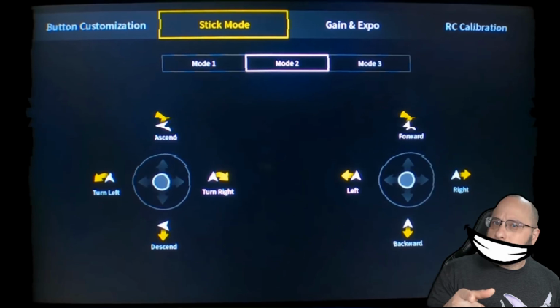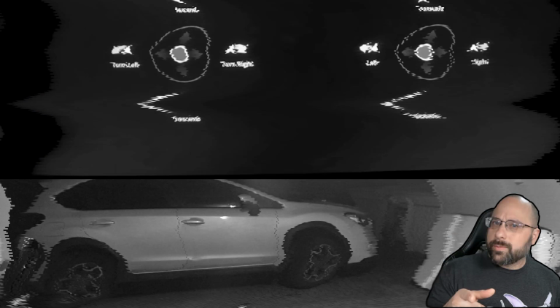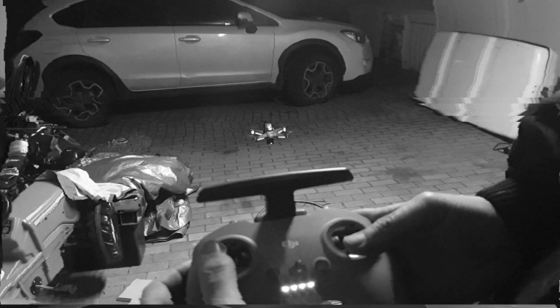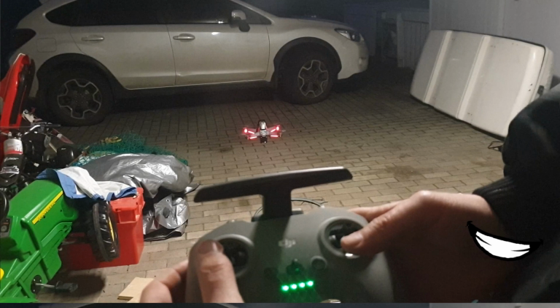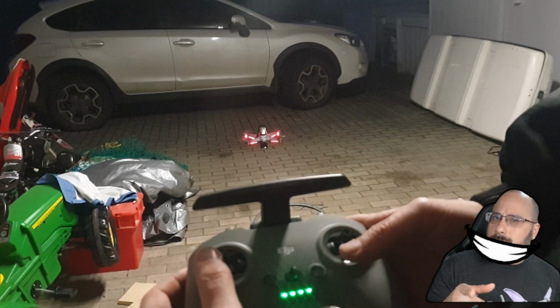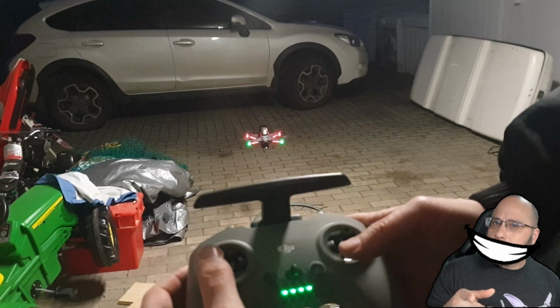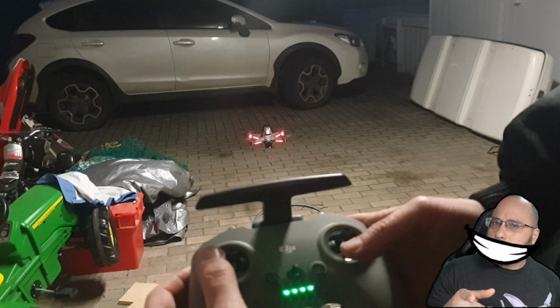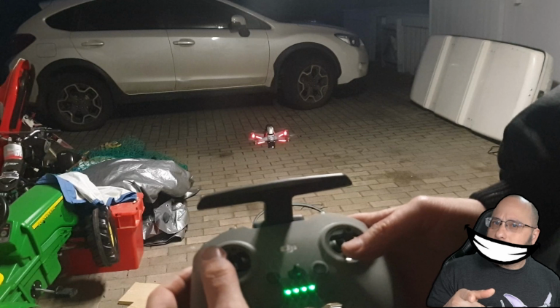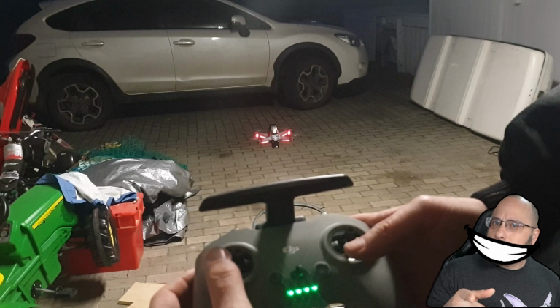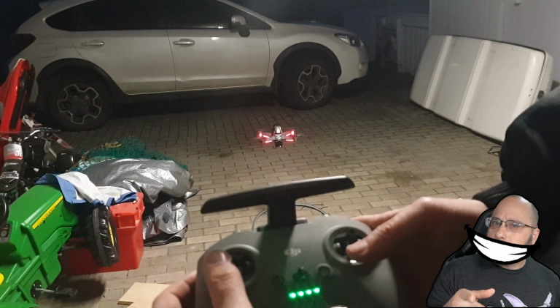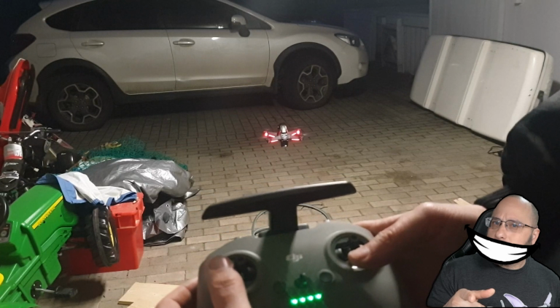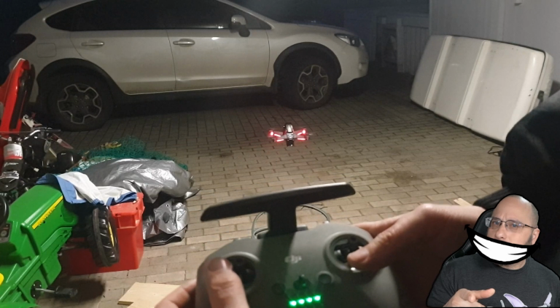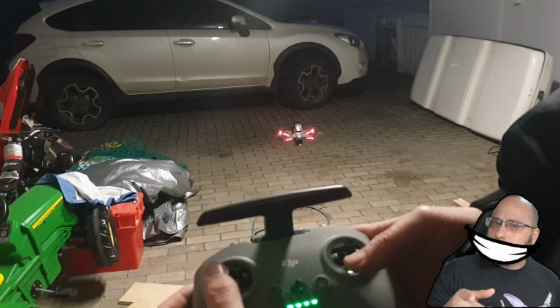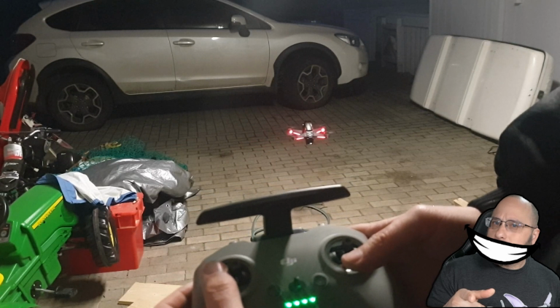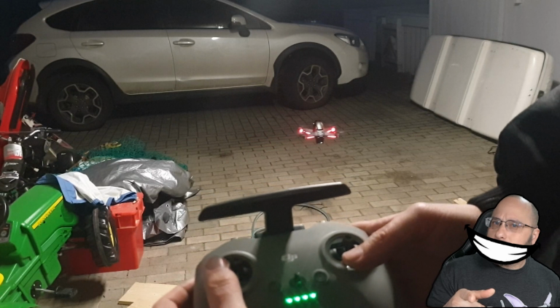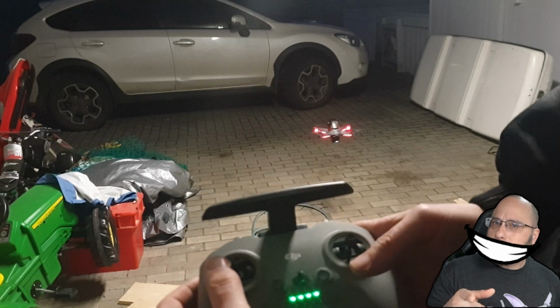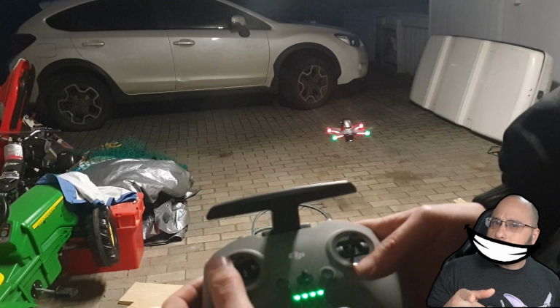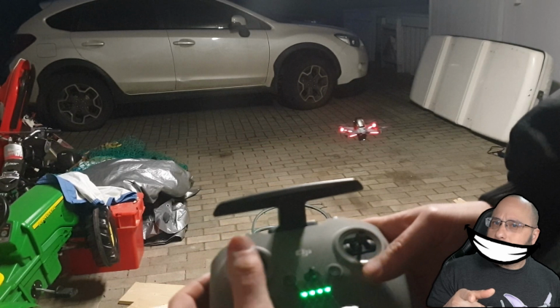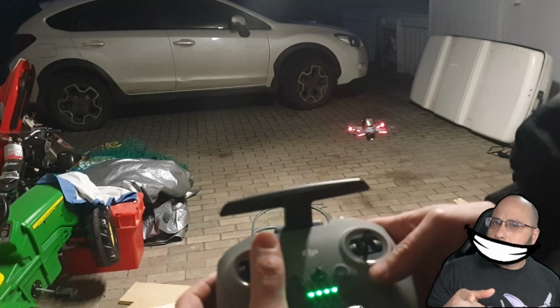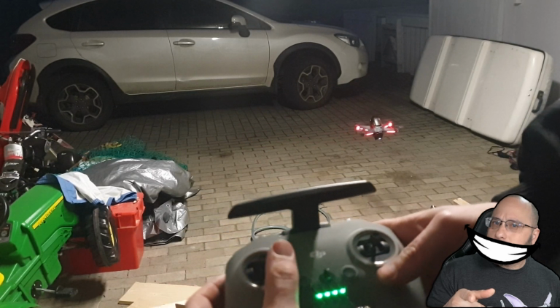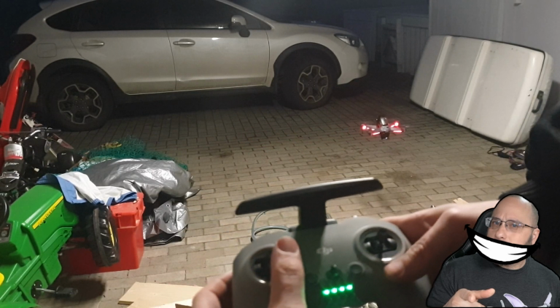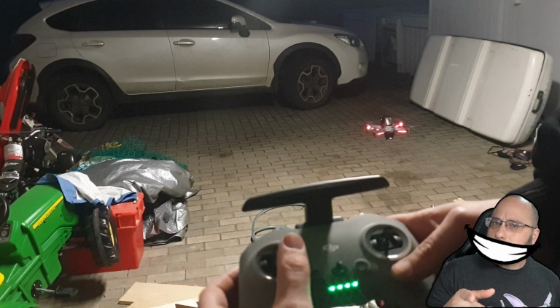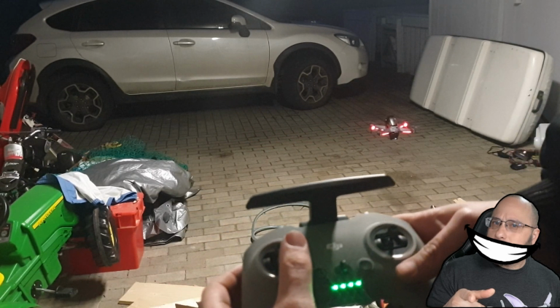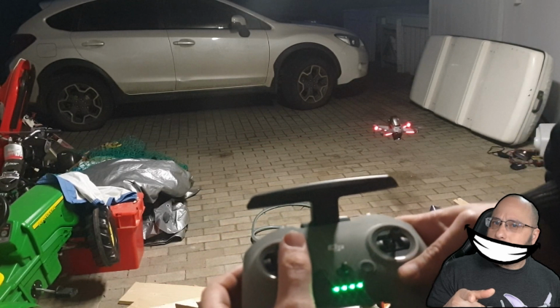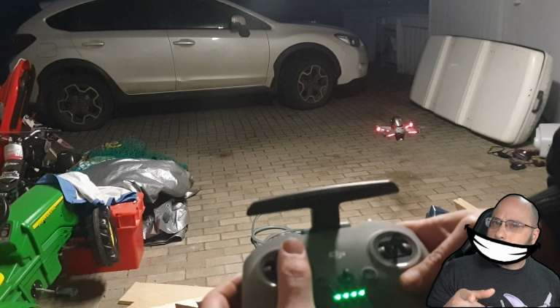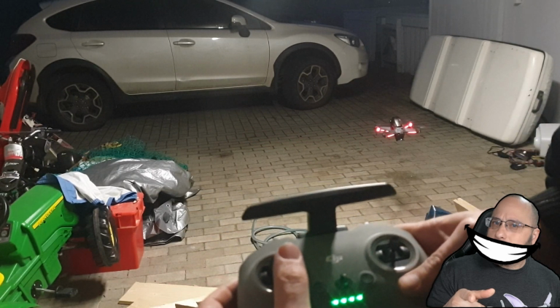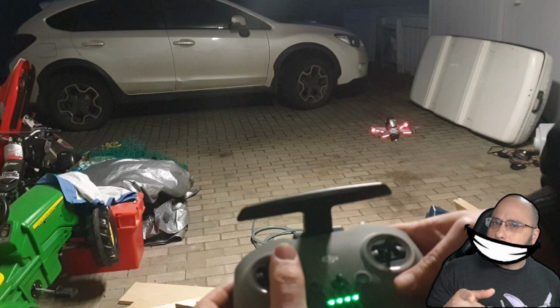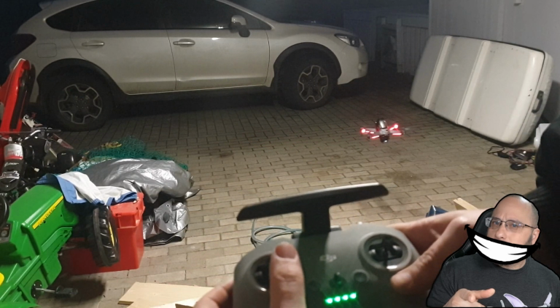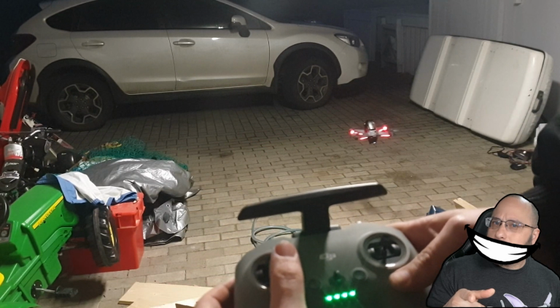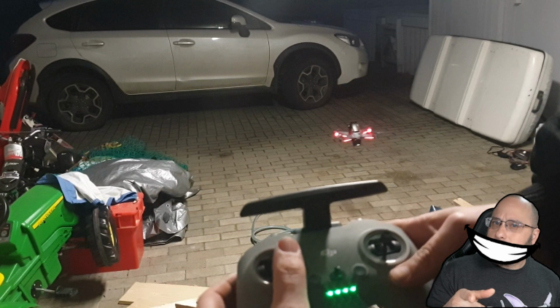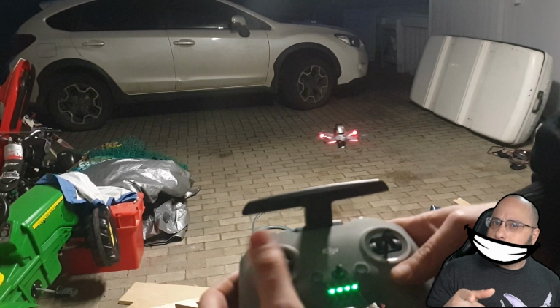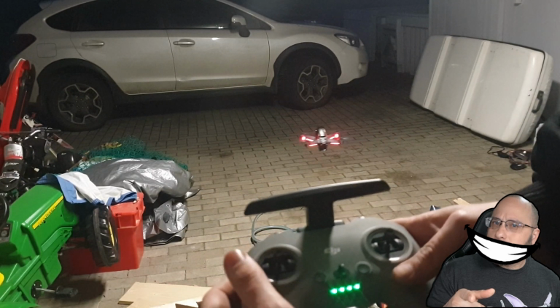Roll to the right. Yeah, roll to the left.